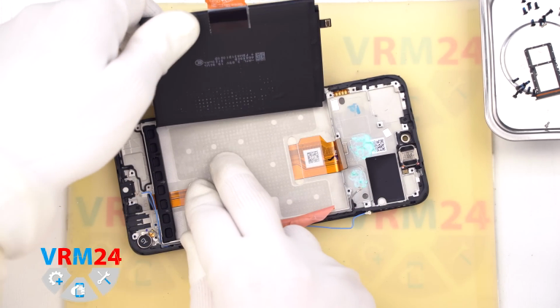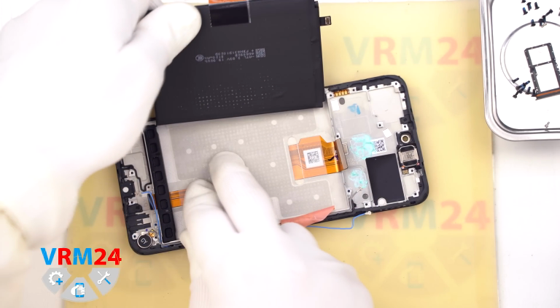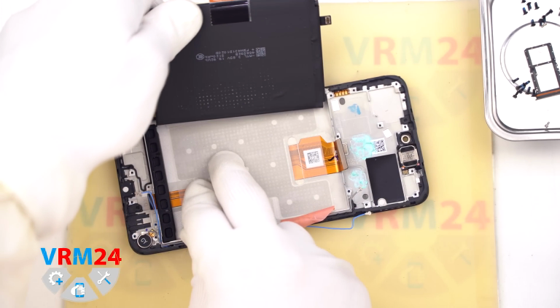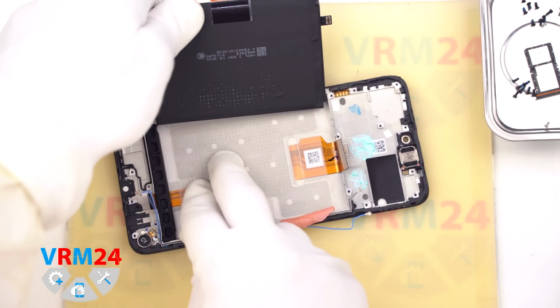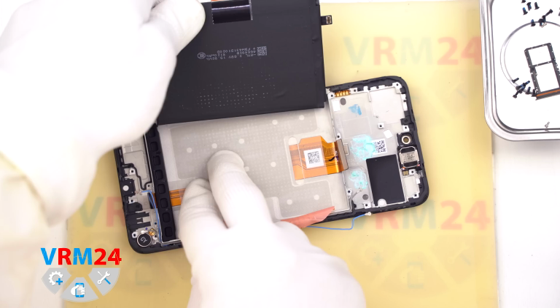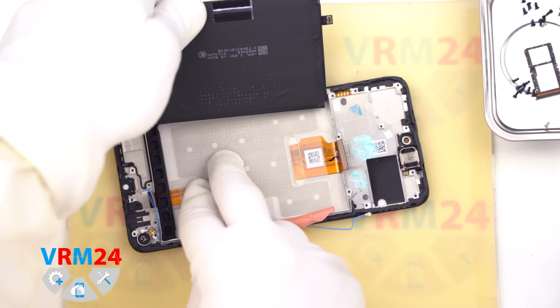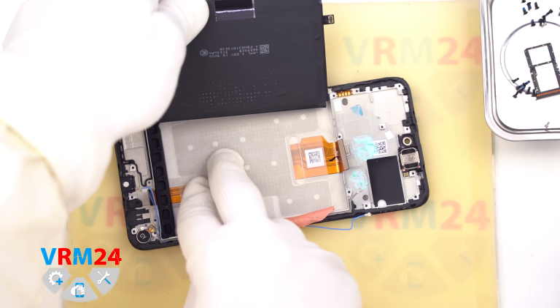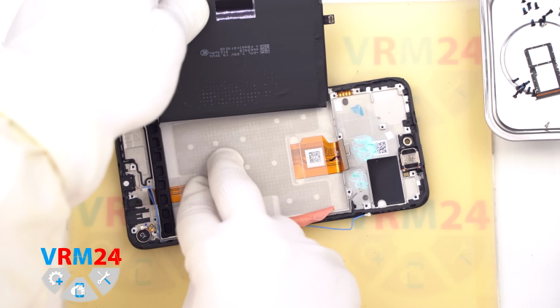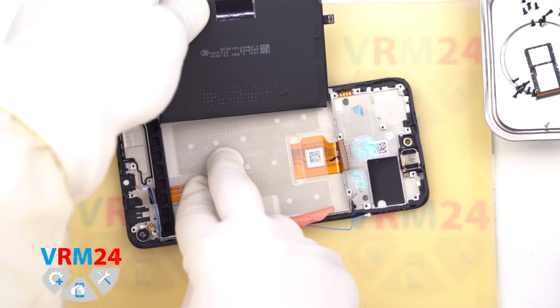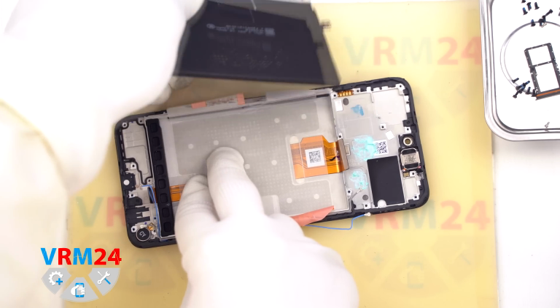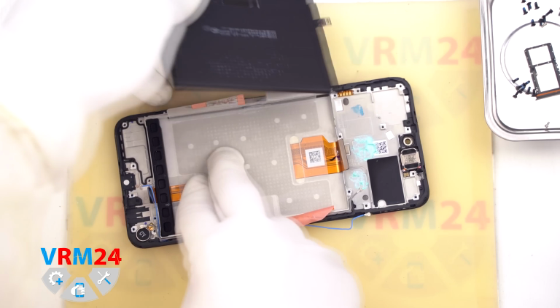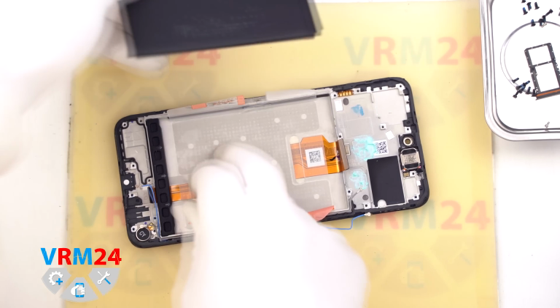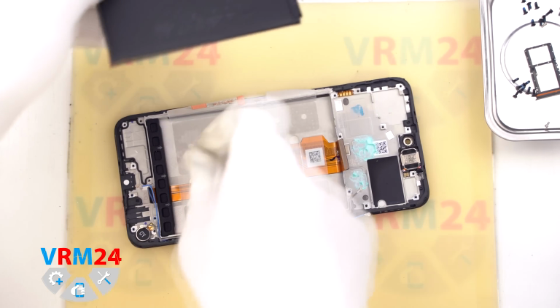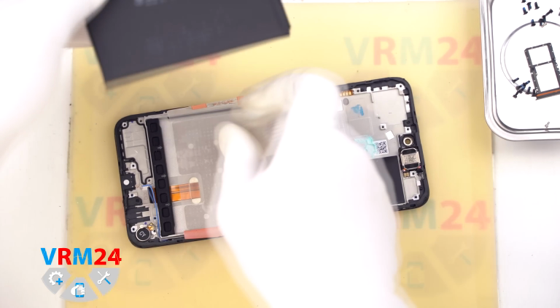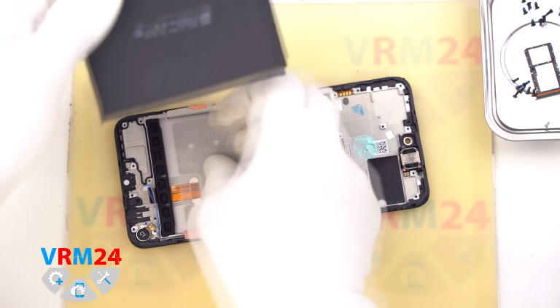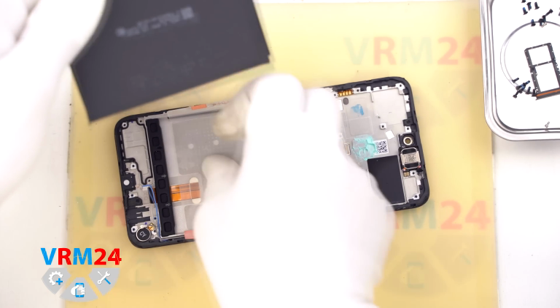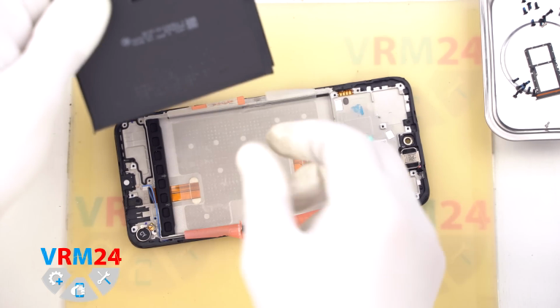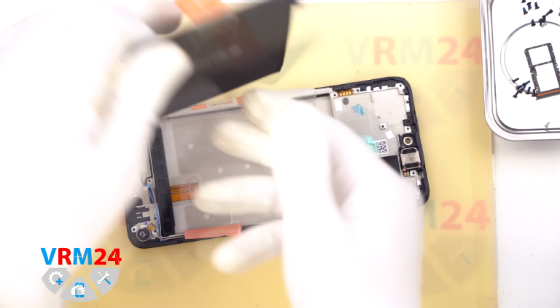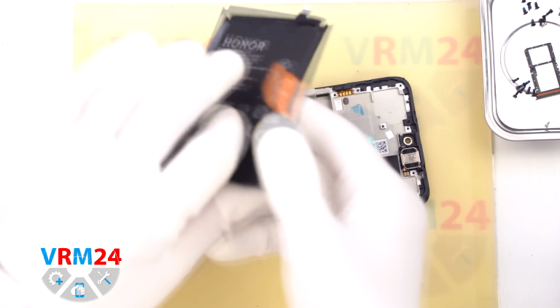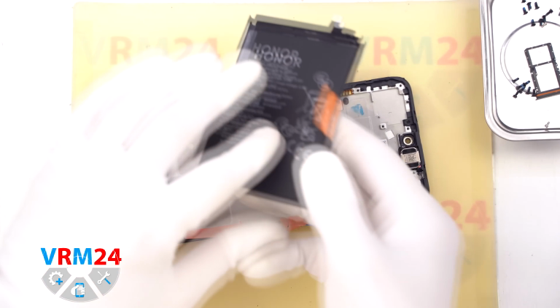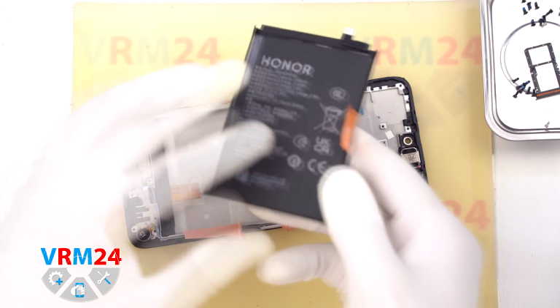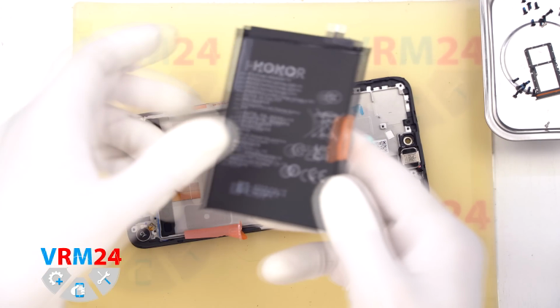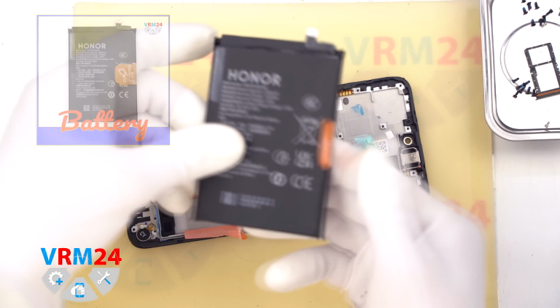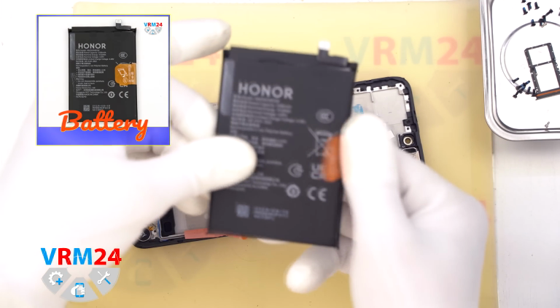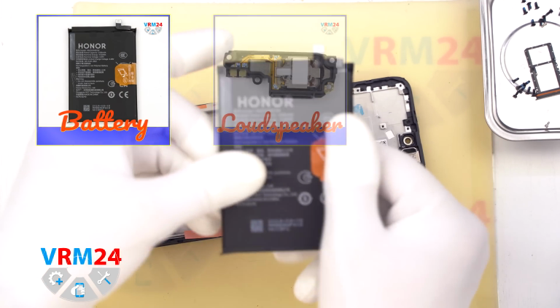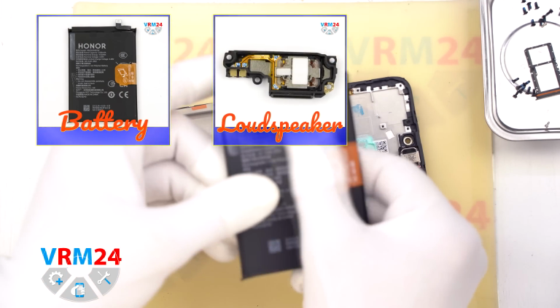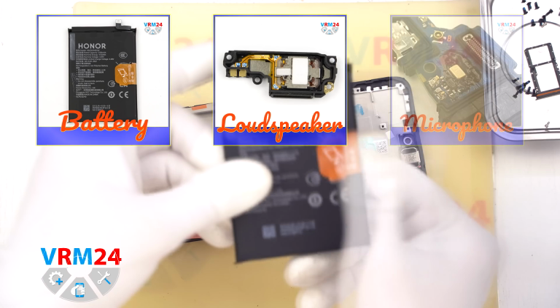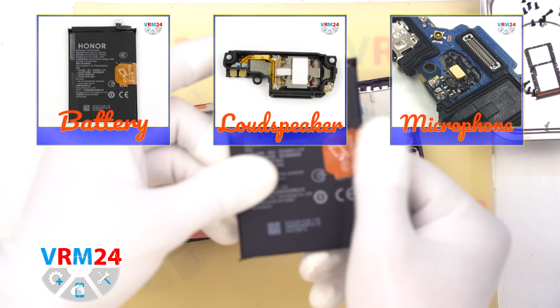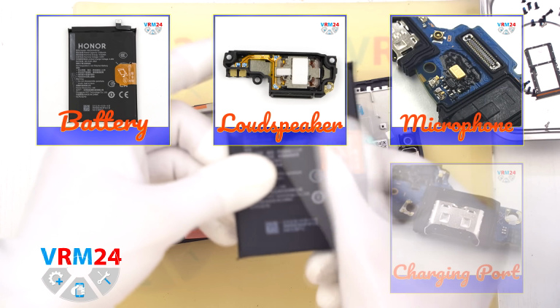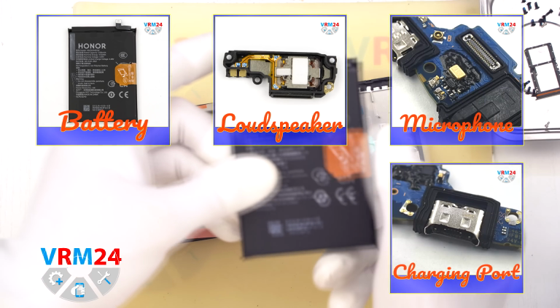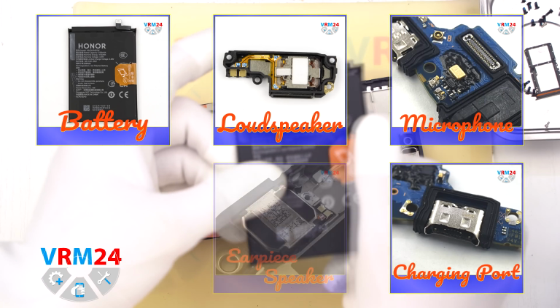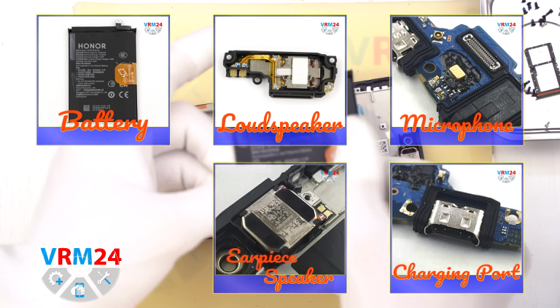All done with the disassembly. We appreciate you watching. Catch you in the next video.